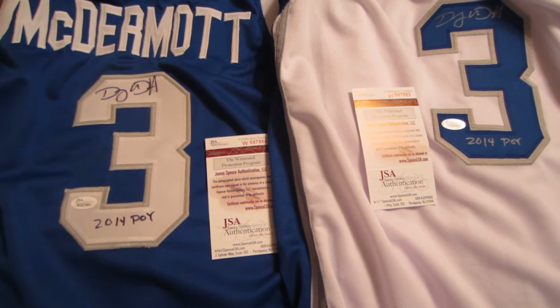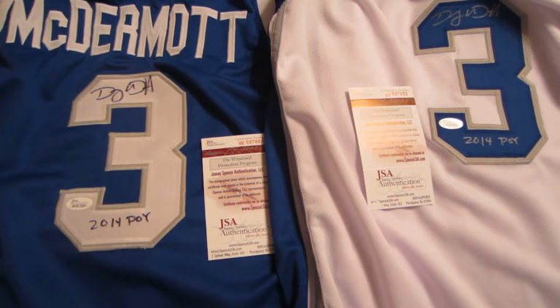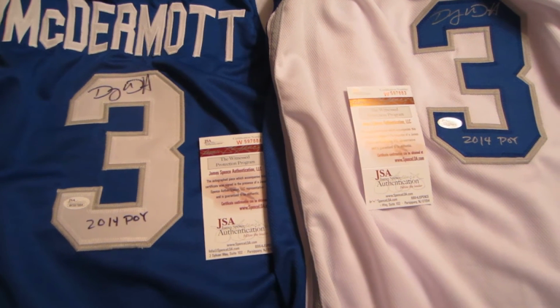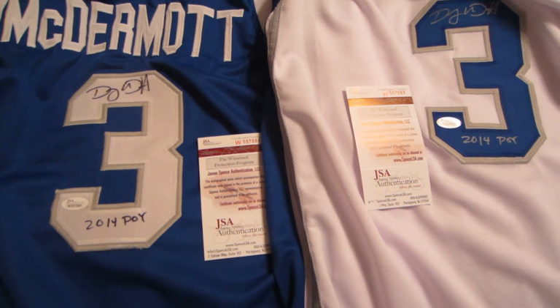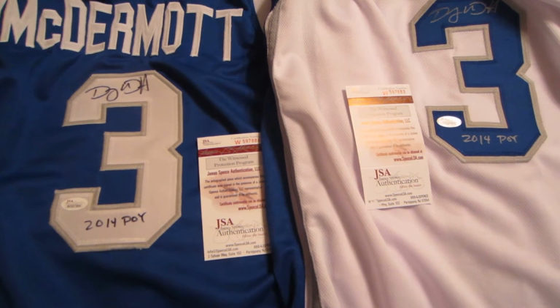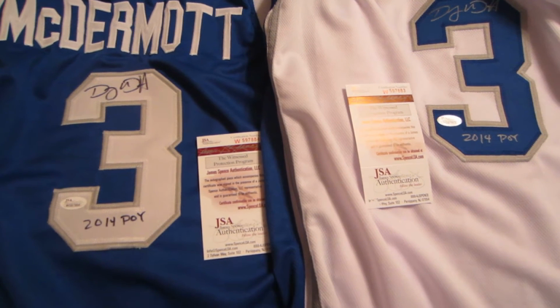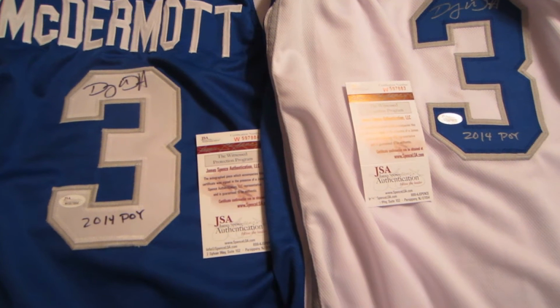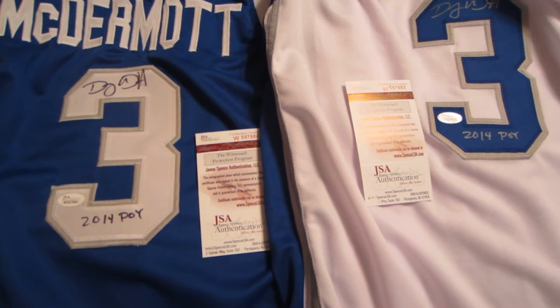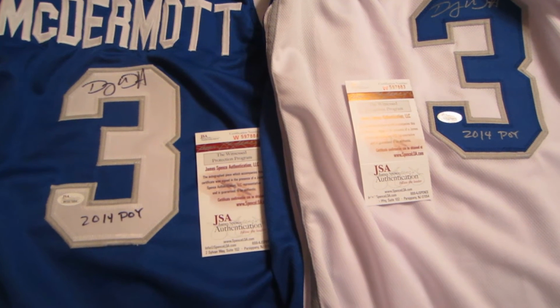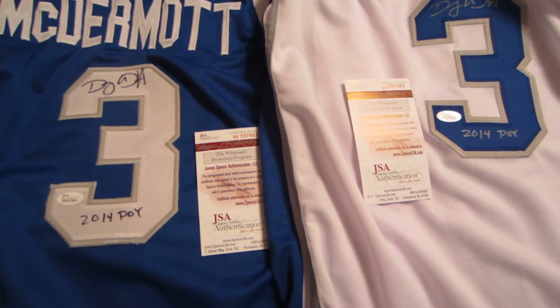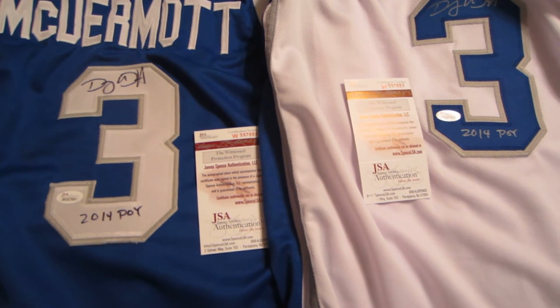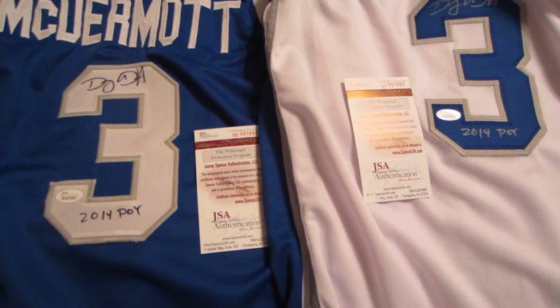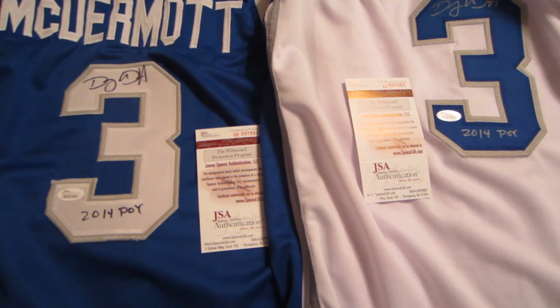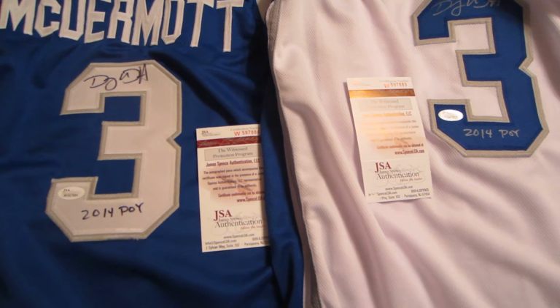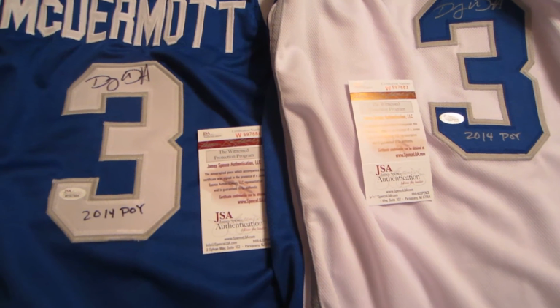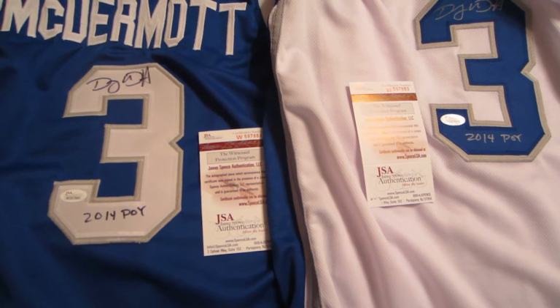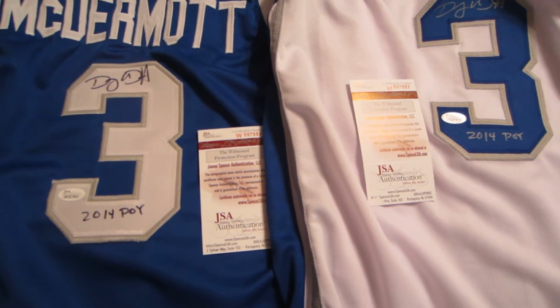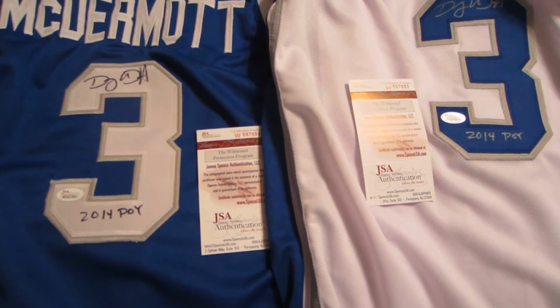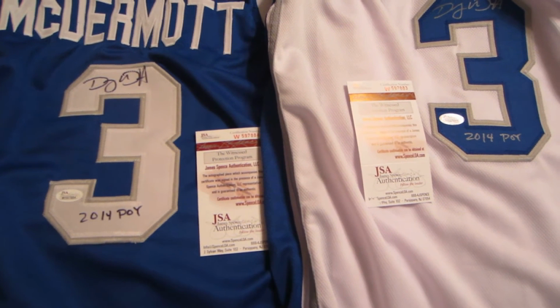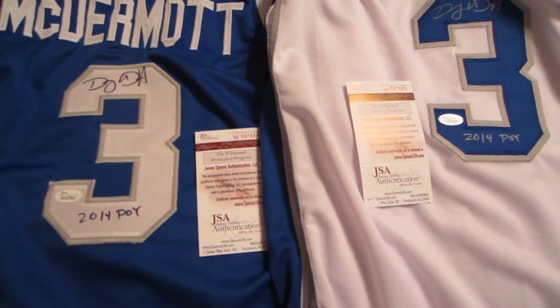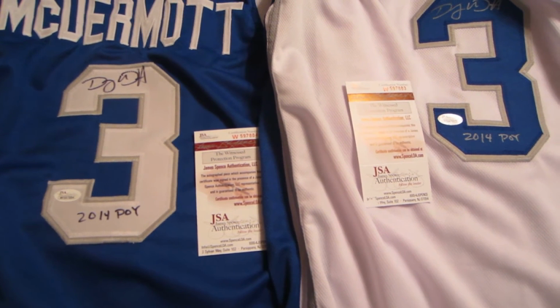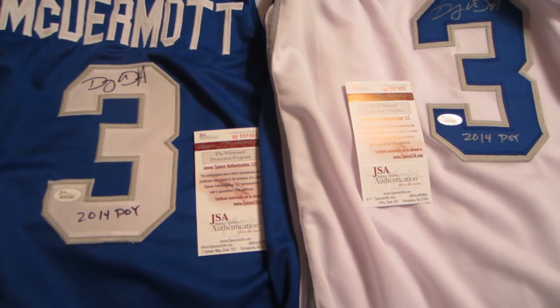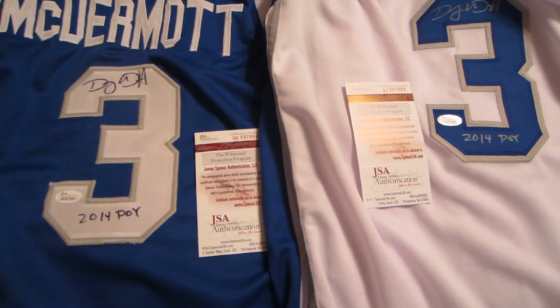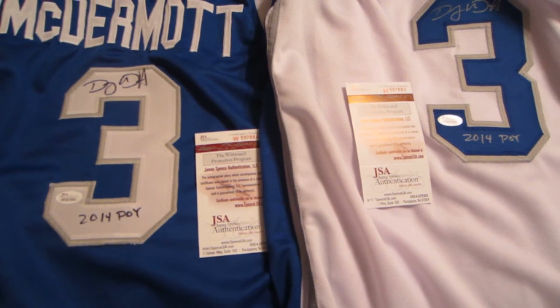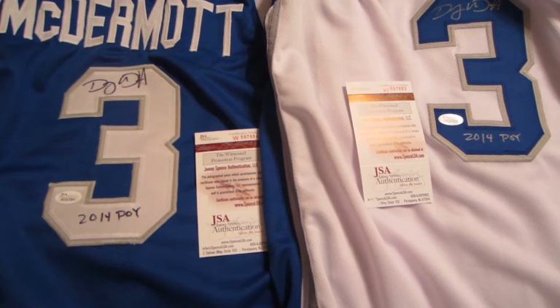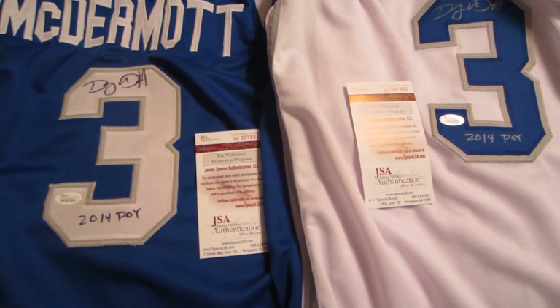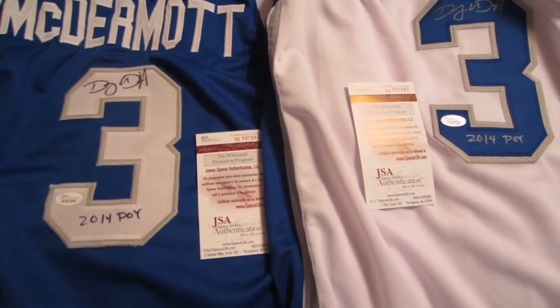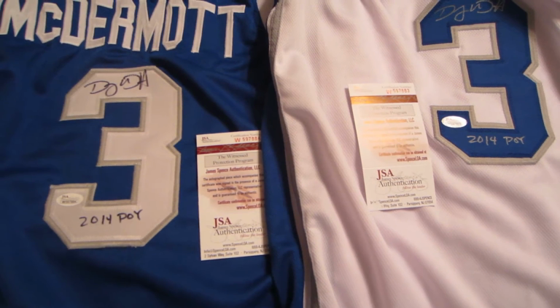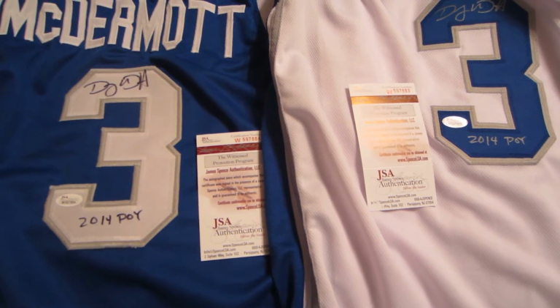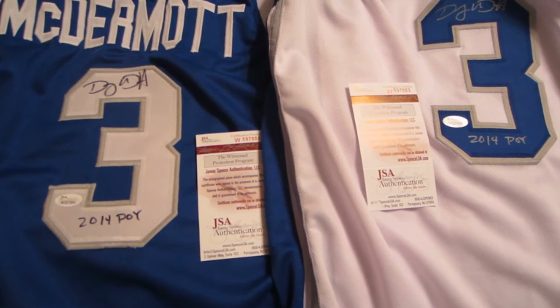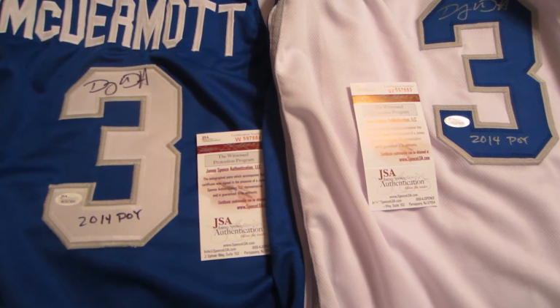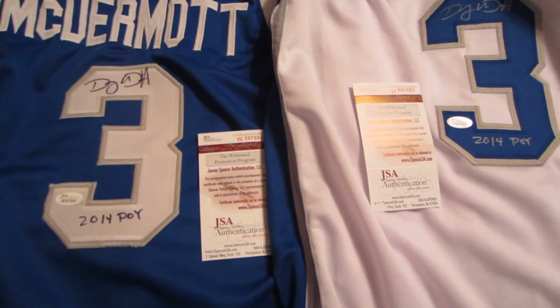Welcome to PowersAutographs.com. Today's feature product is the Doug McDermott Autograph Creighton Jersey.